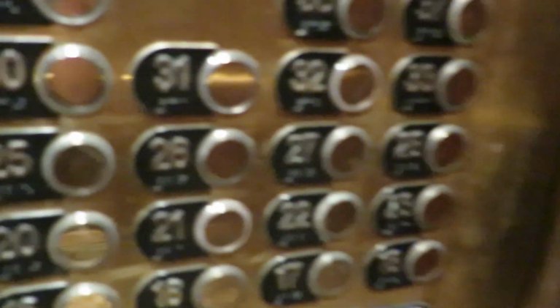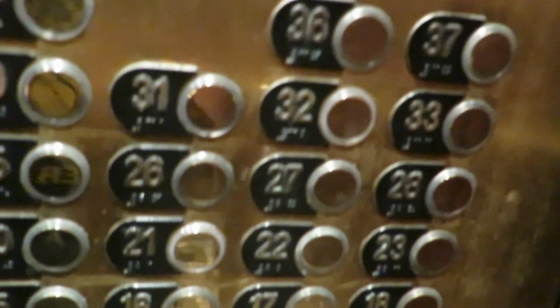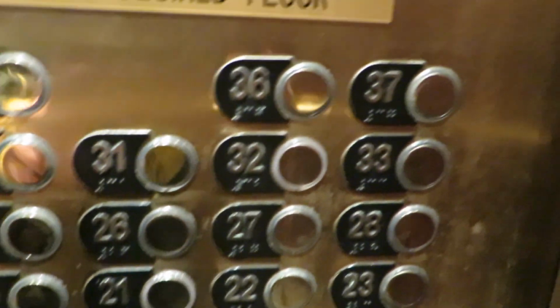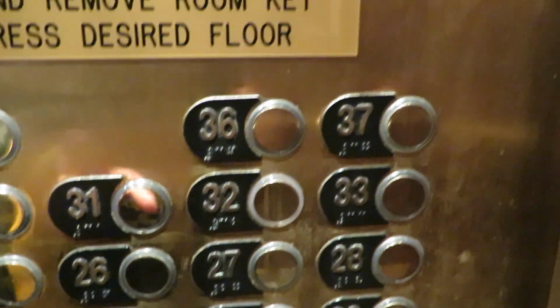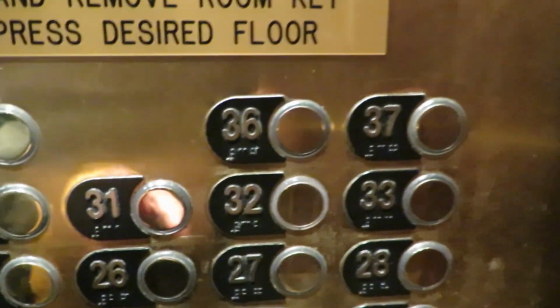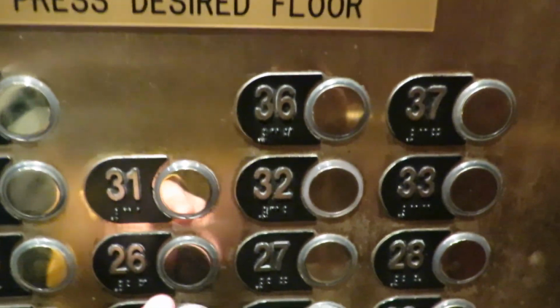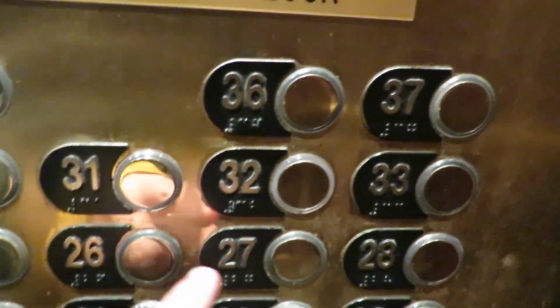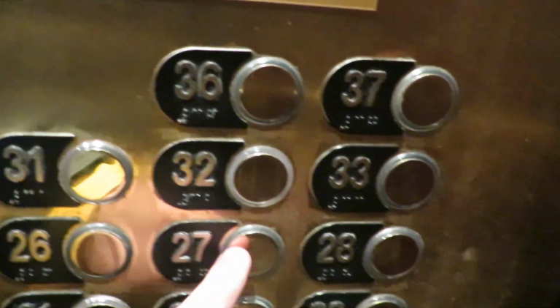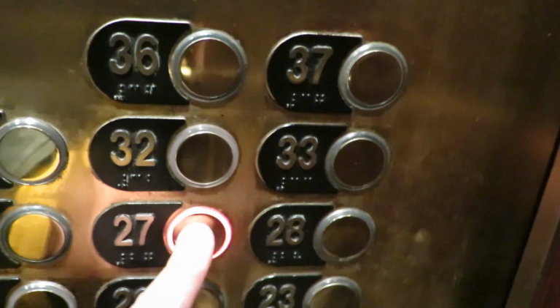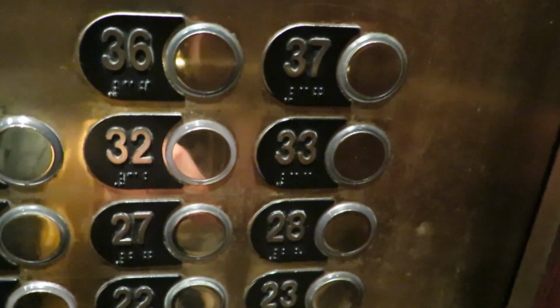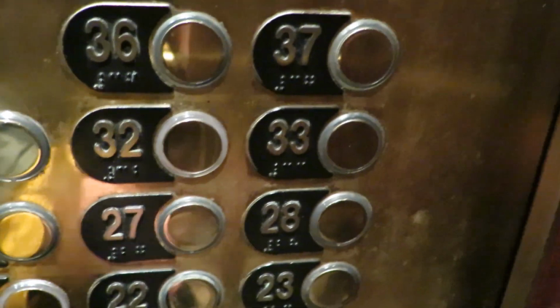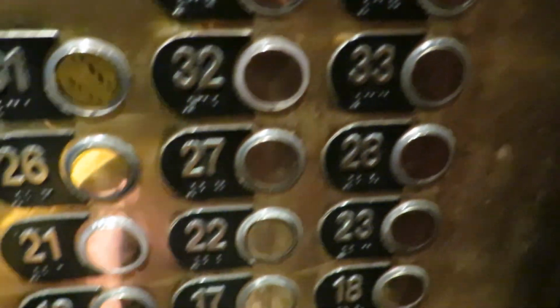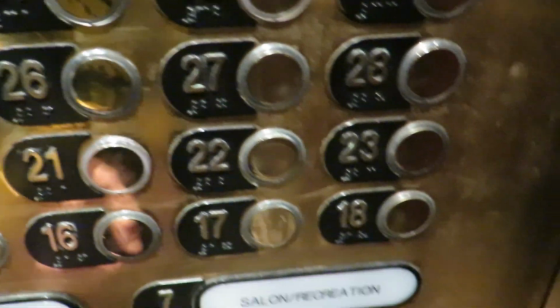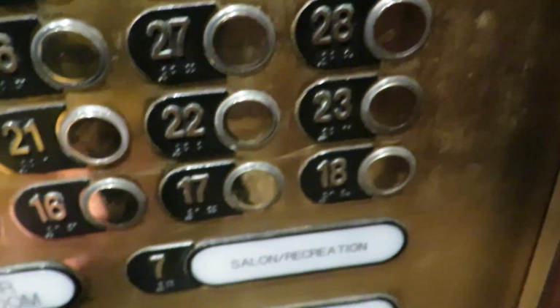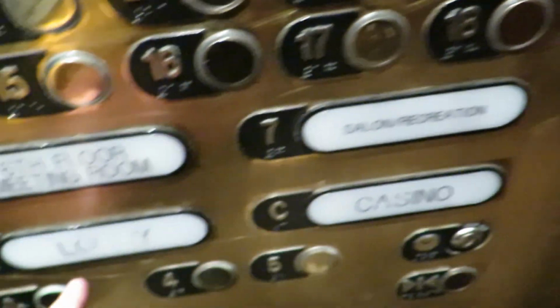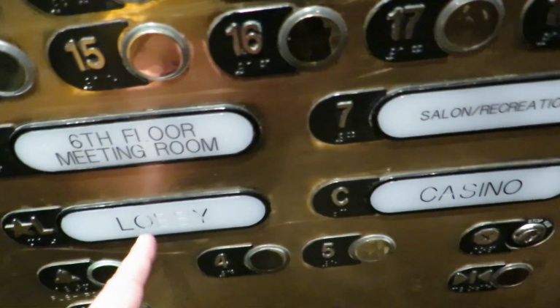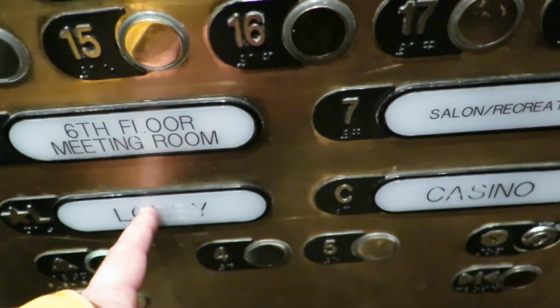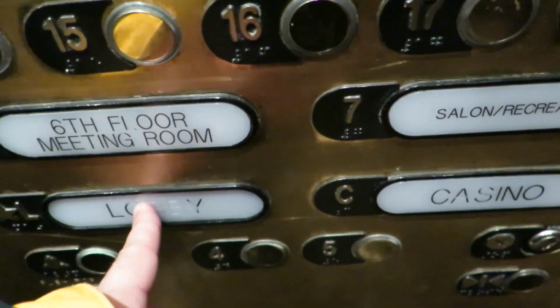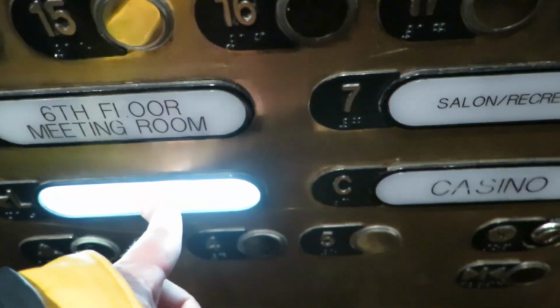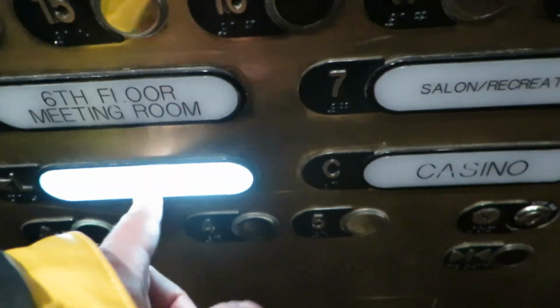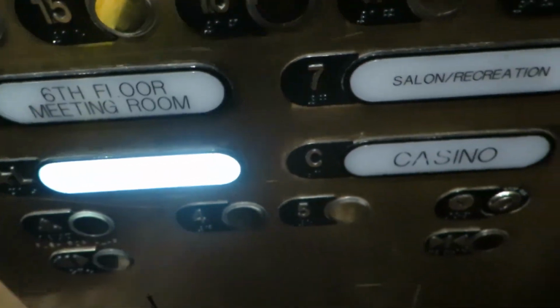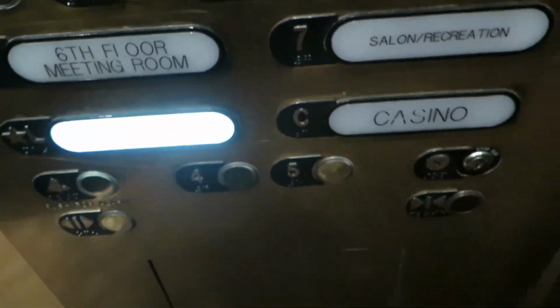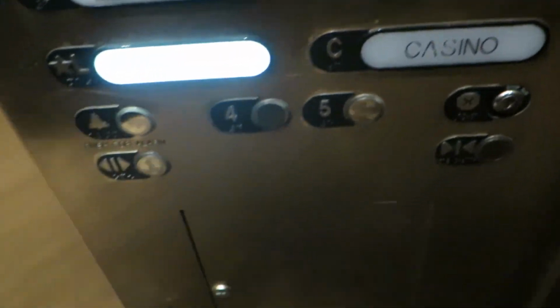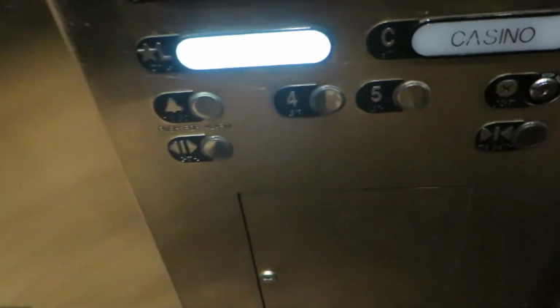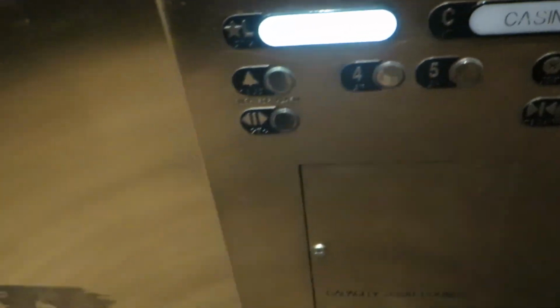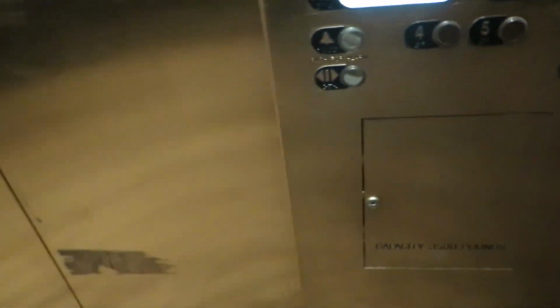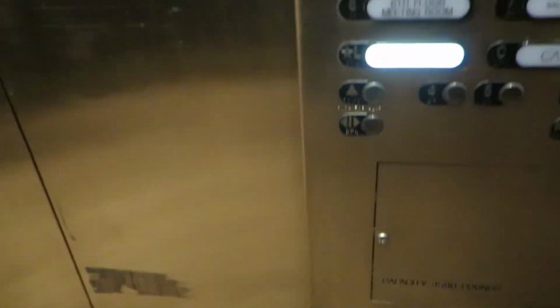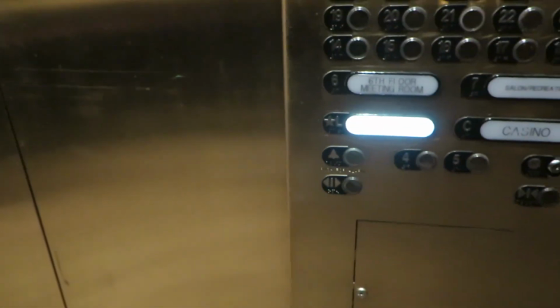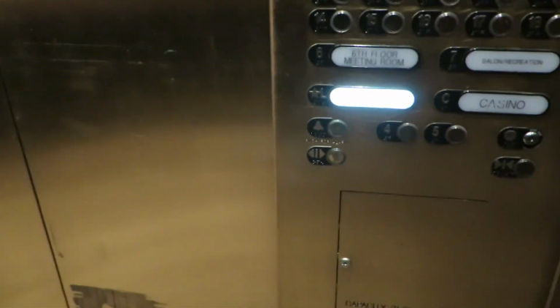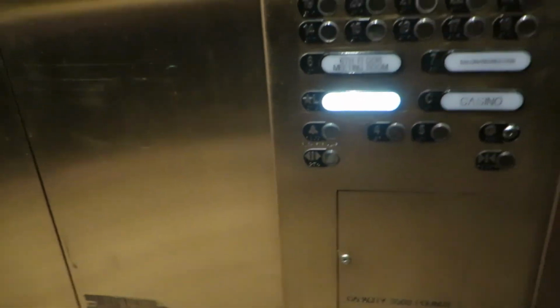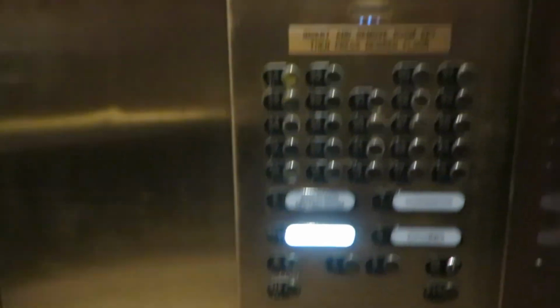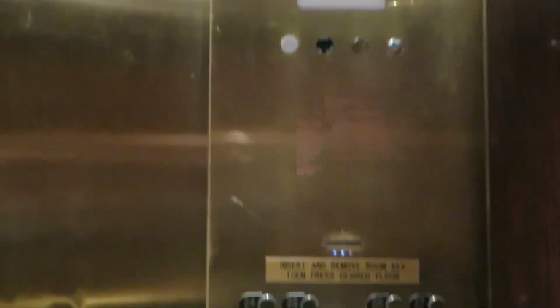Can we ride it down to another floor? No. Okay, let's ride it back to the lobby, and then we will take it back up to our guest room.